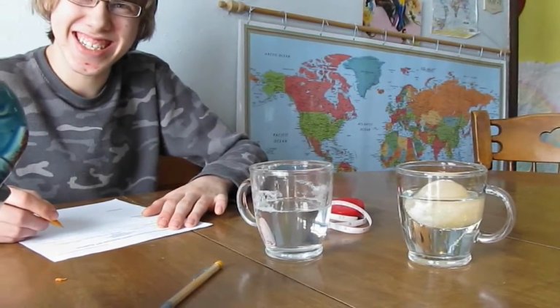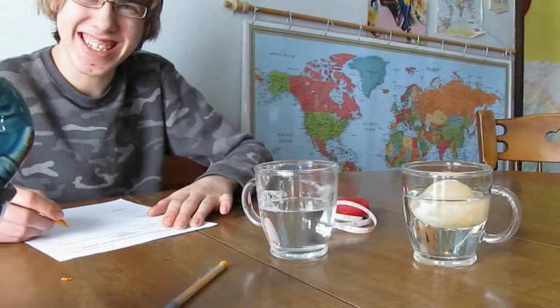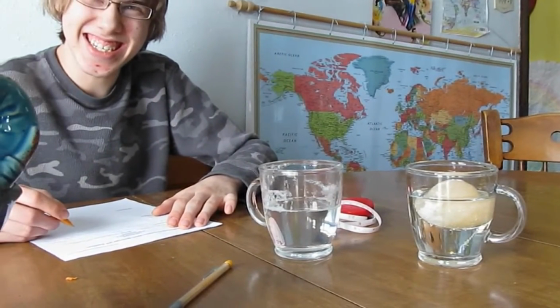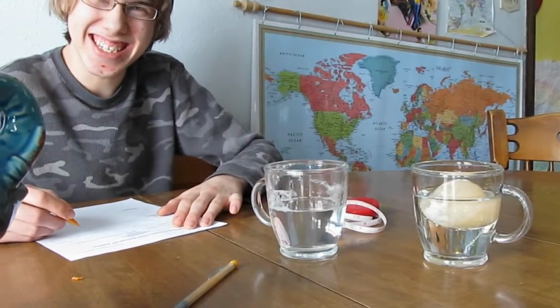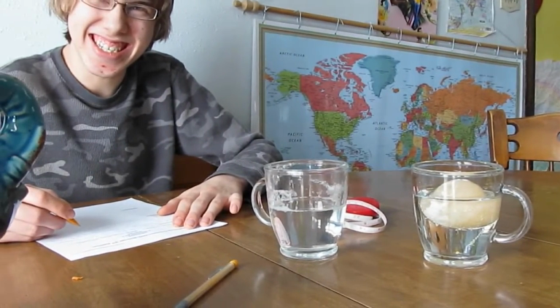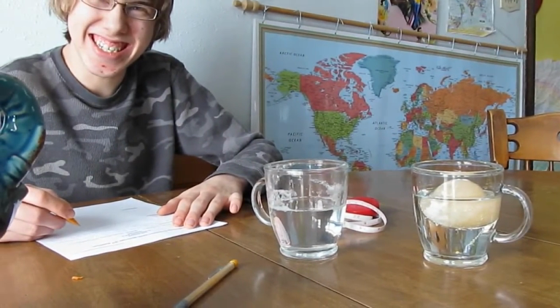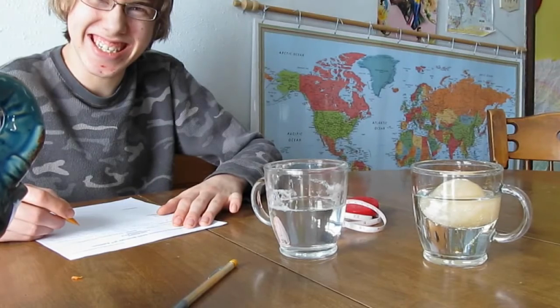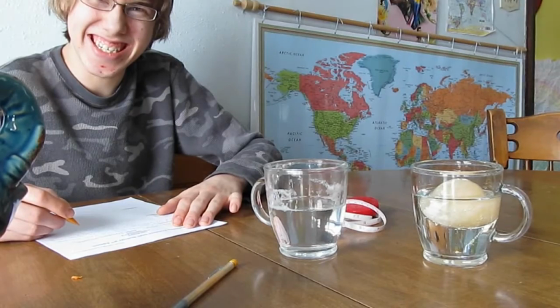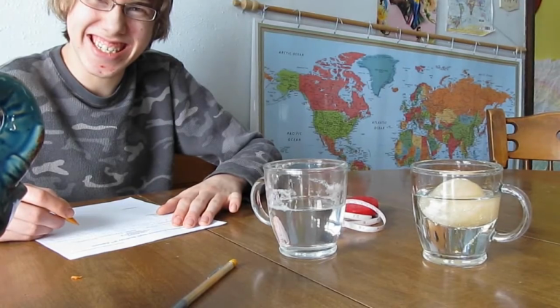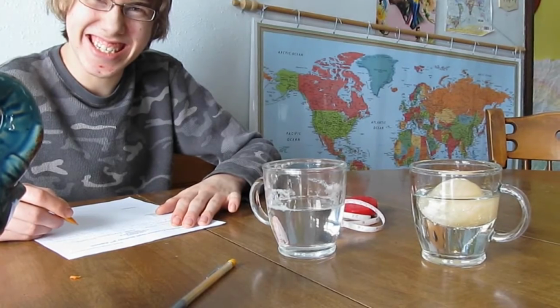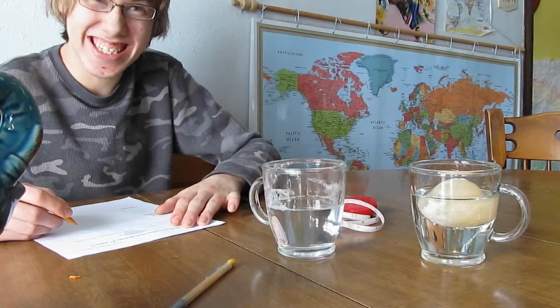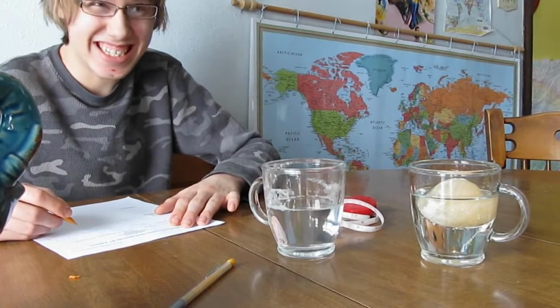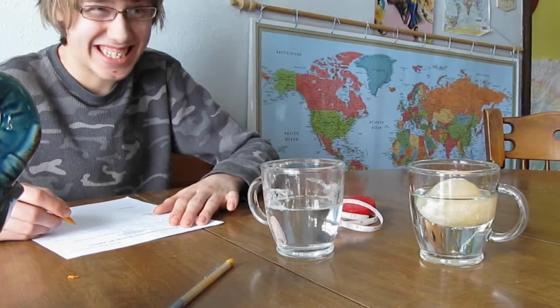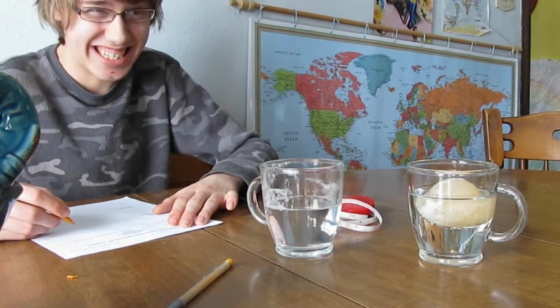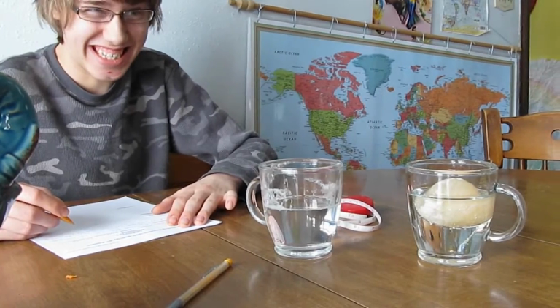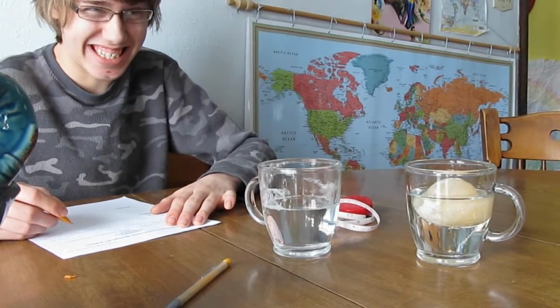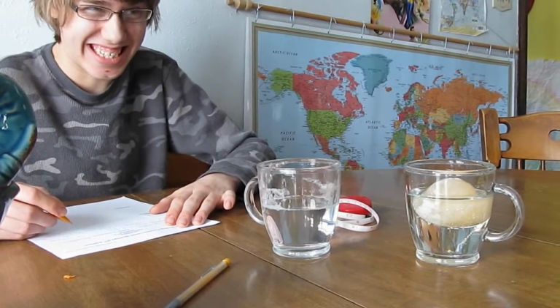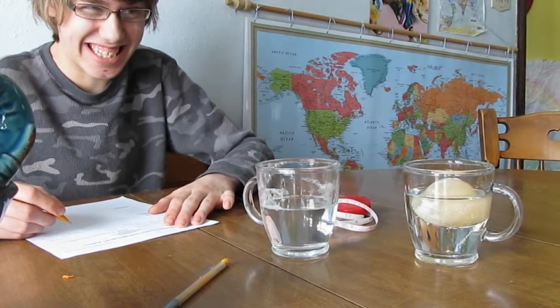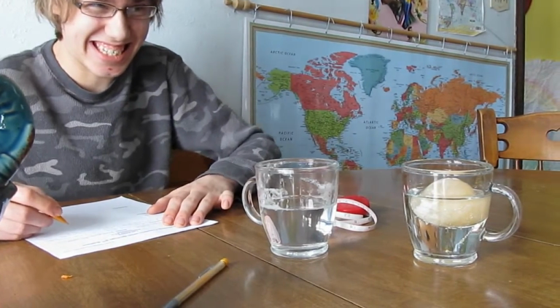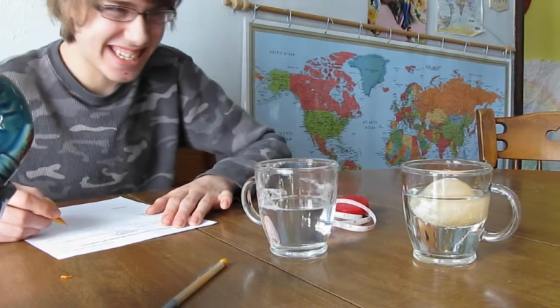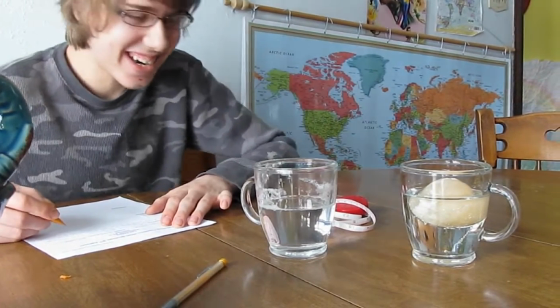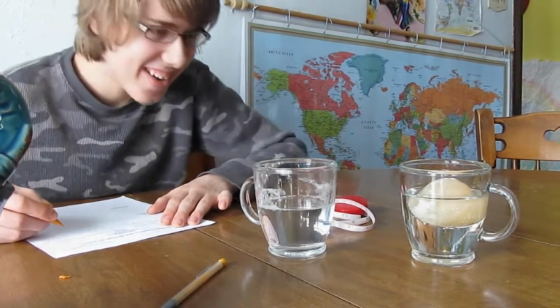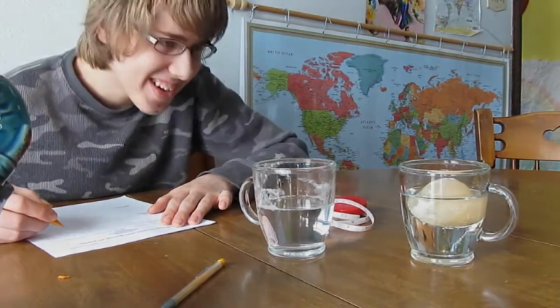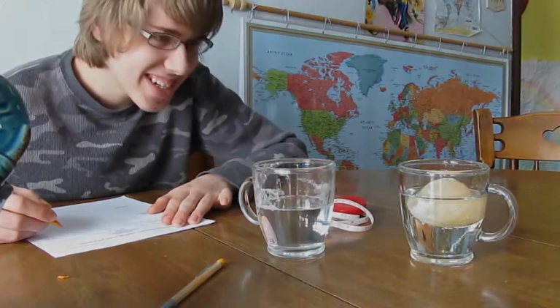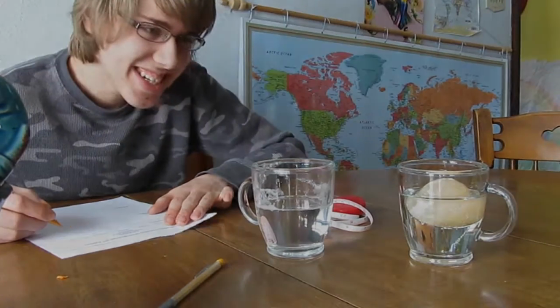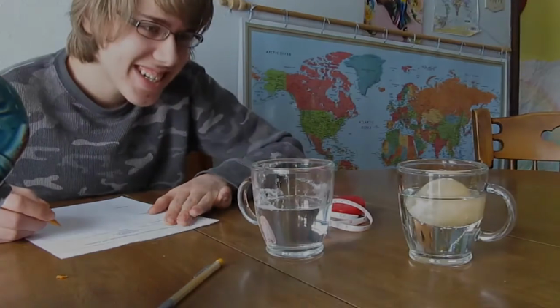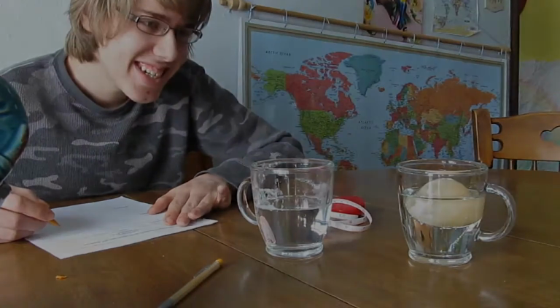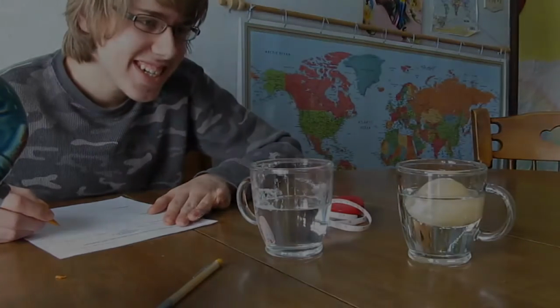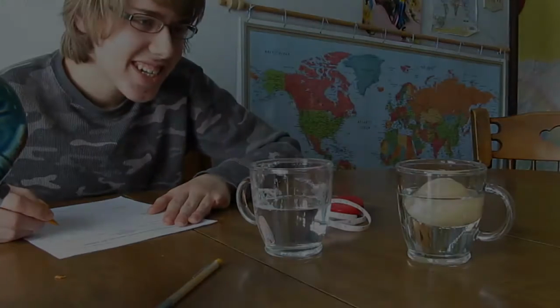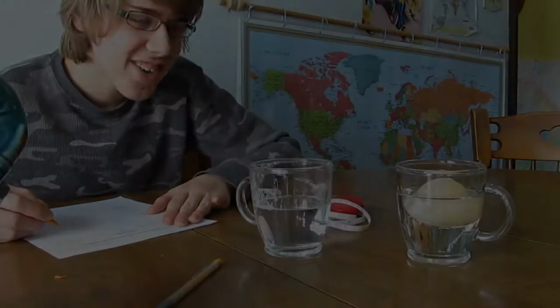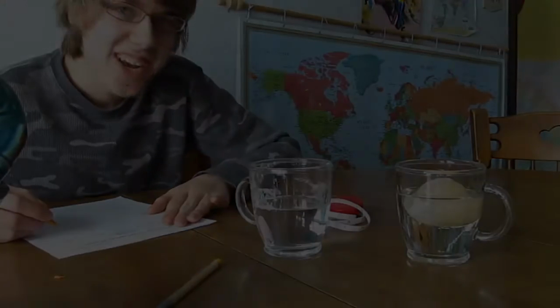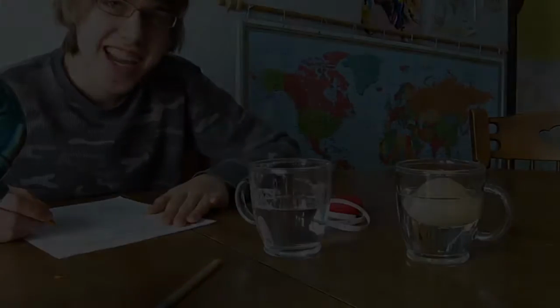He's very happy with his egg. See you tomorrow — it's squeaky!